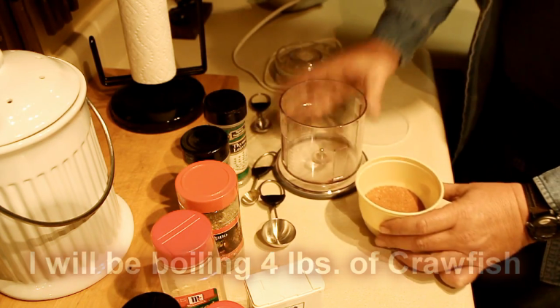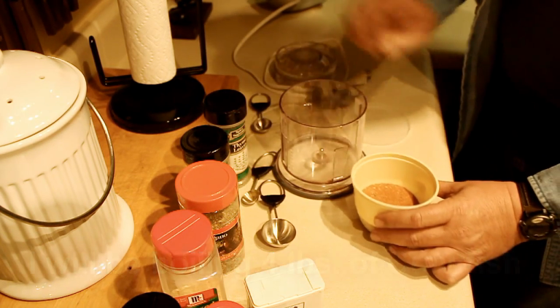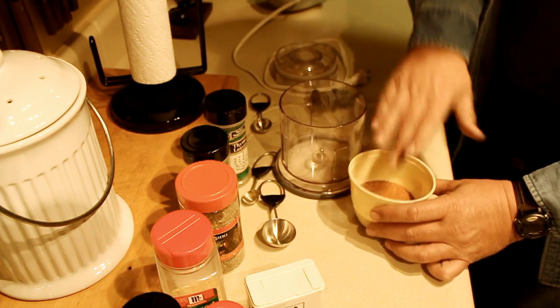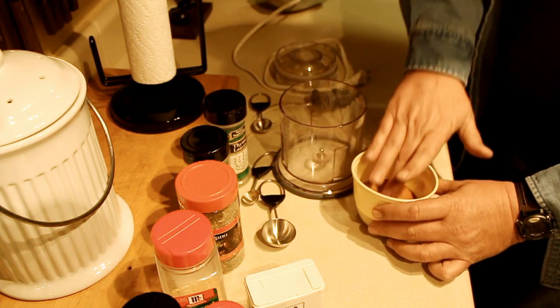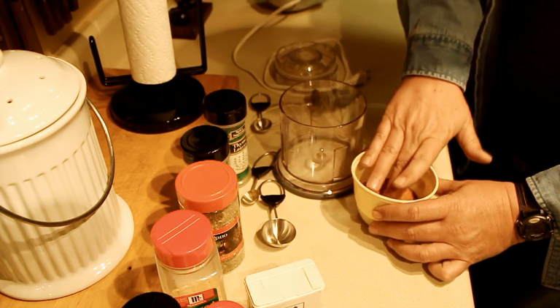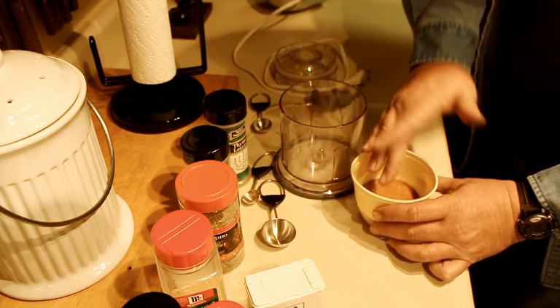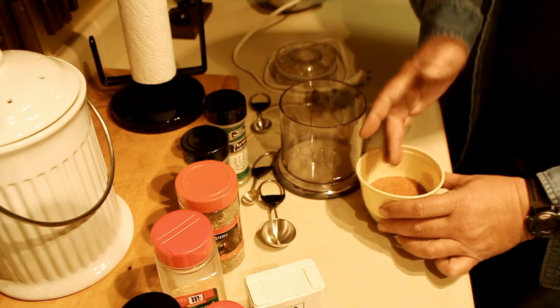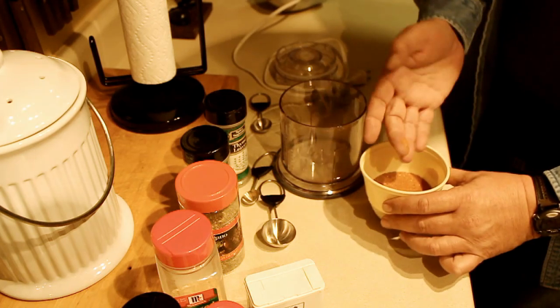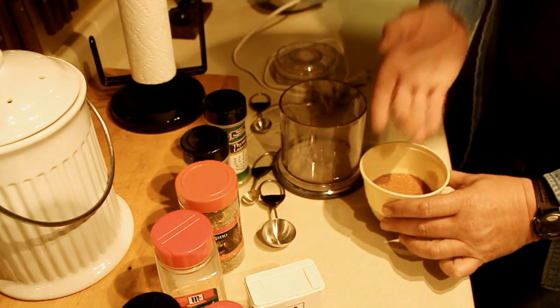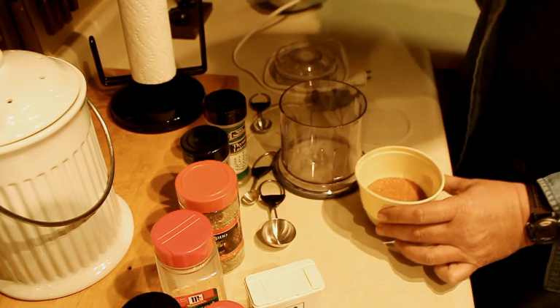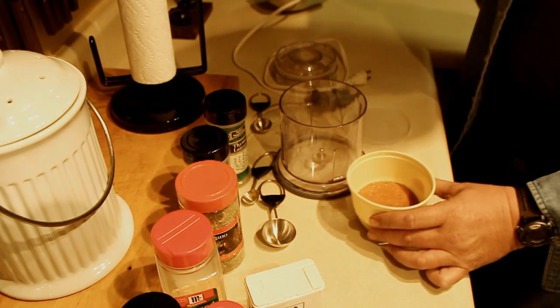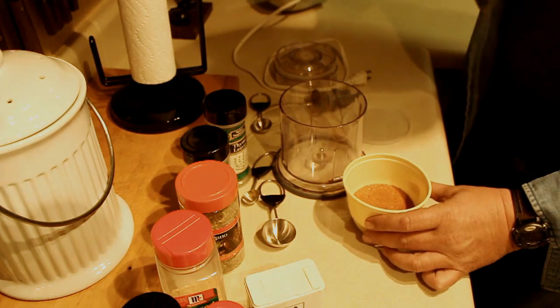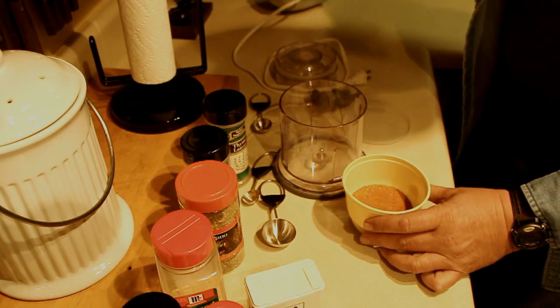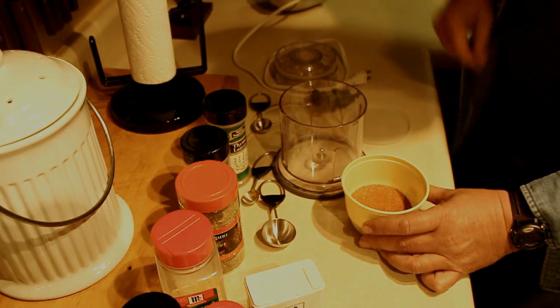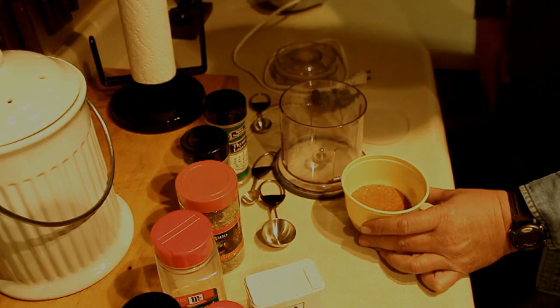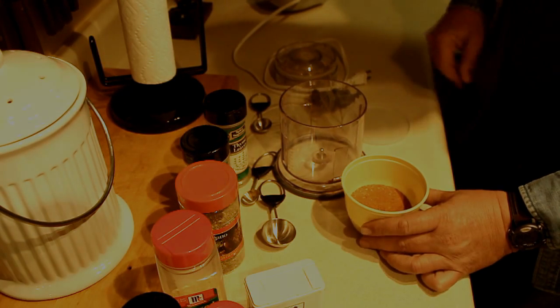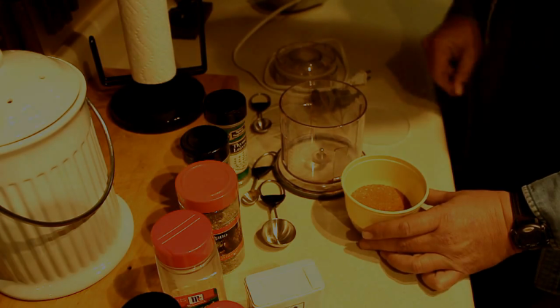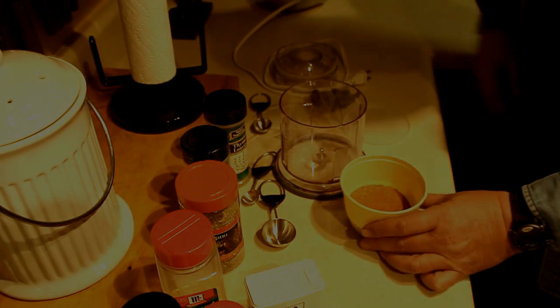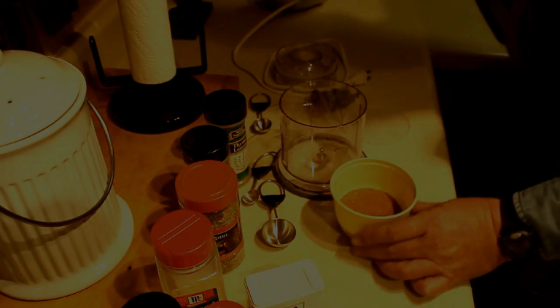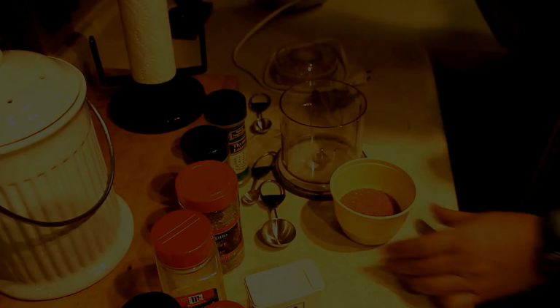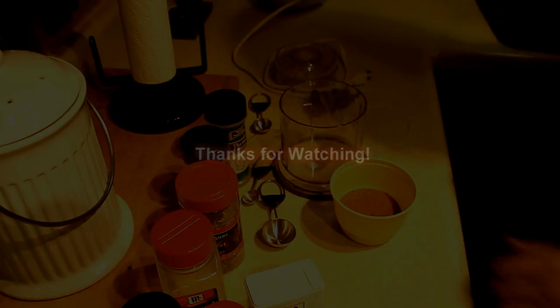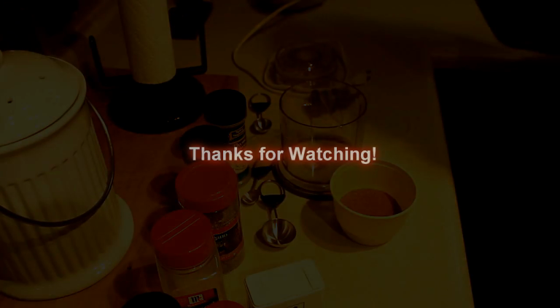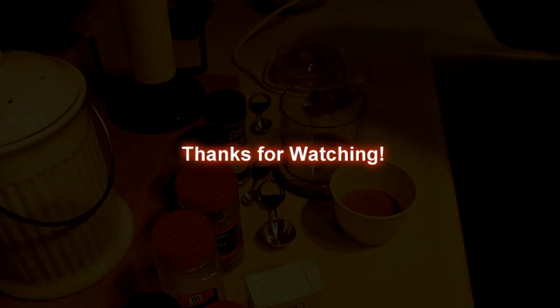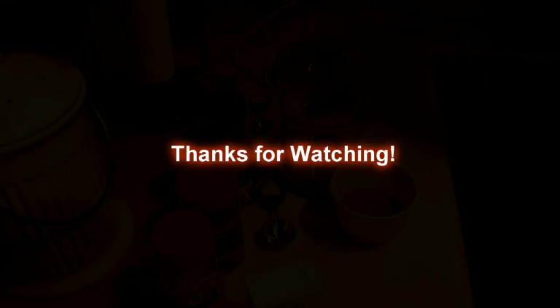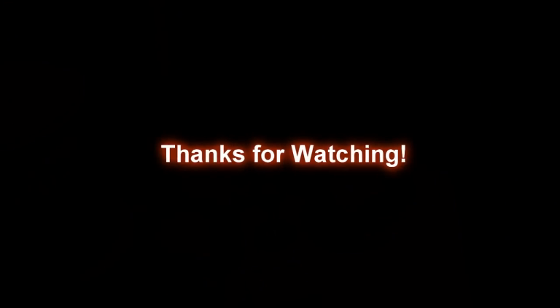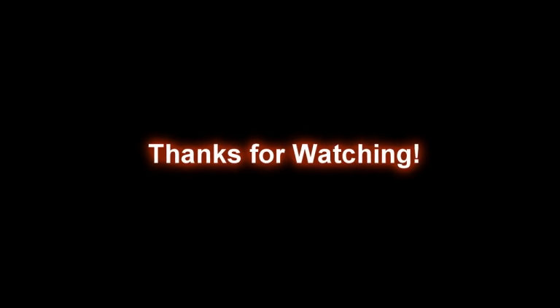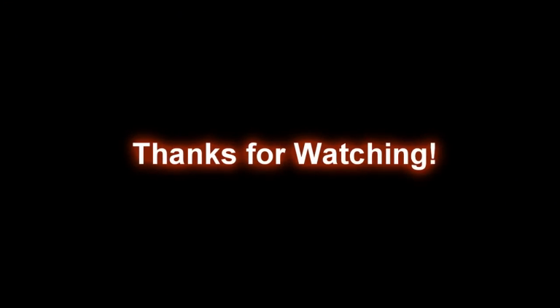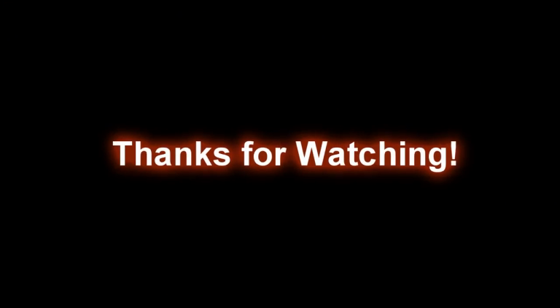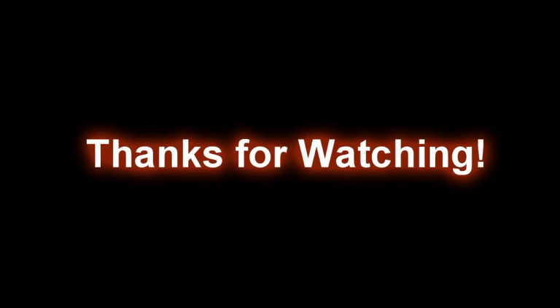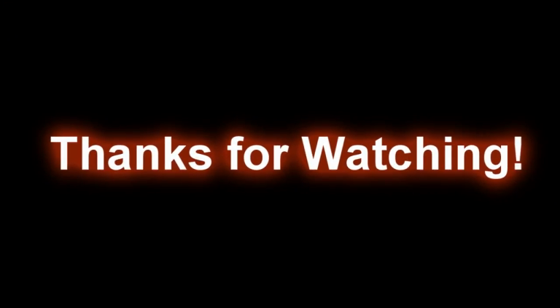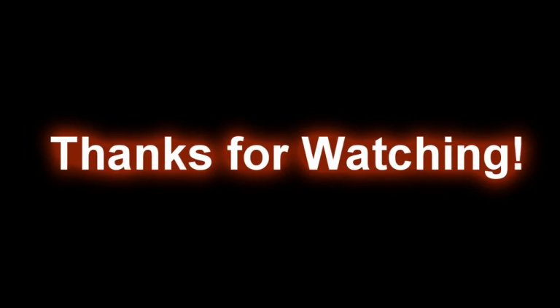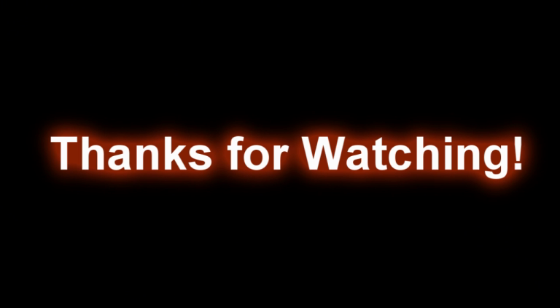So when we get ready and have the crawfish, all I've got to do is just pour that into the boiling water. Yep, that is warm. Thanks for watching, guys!